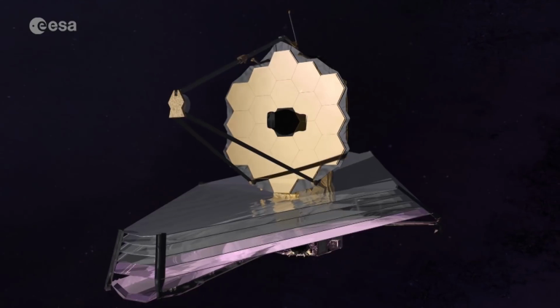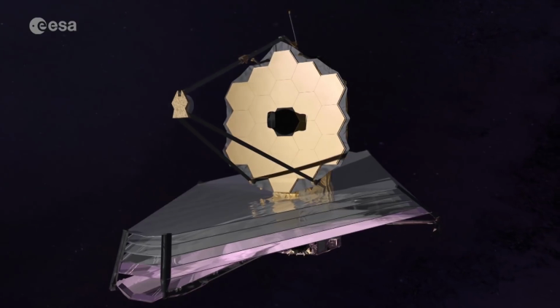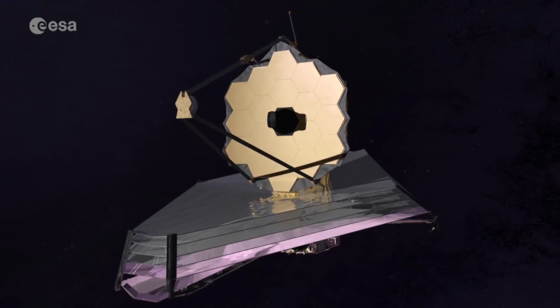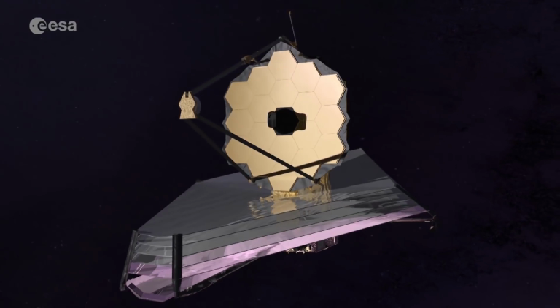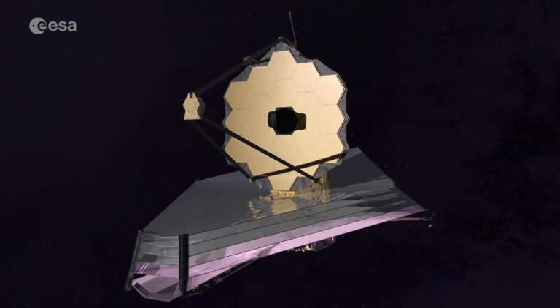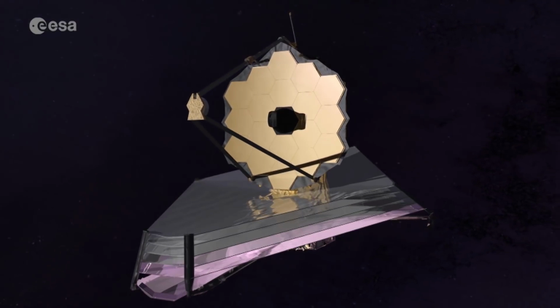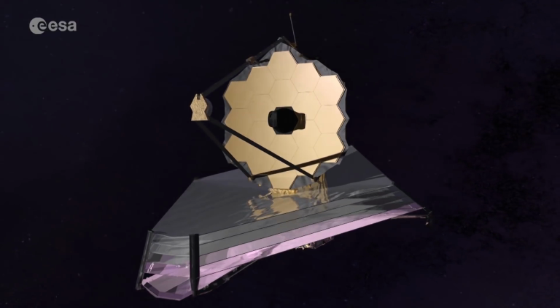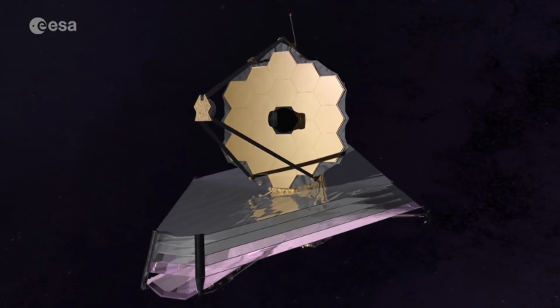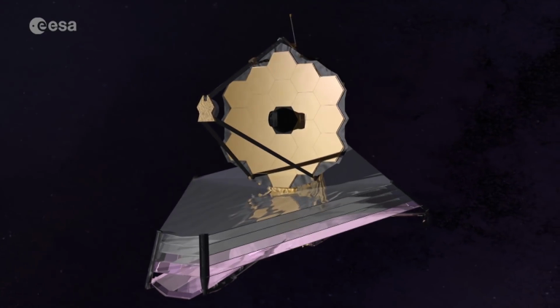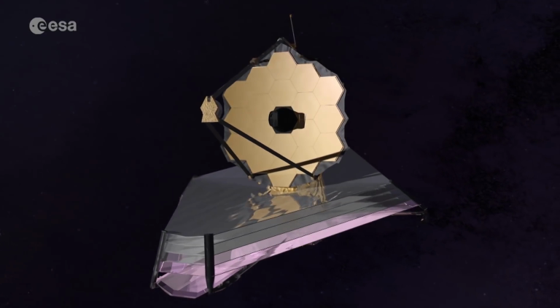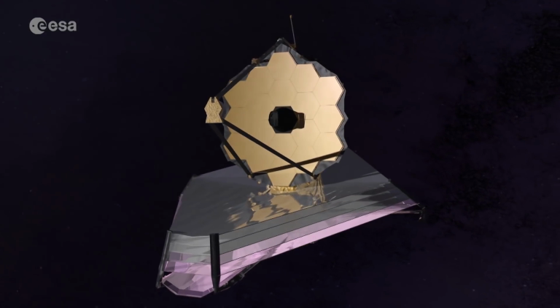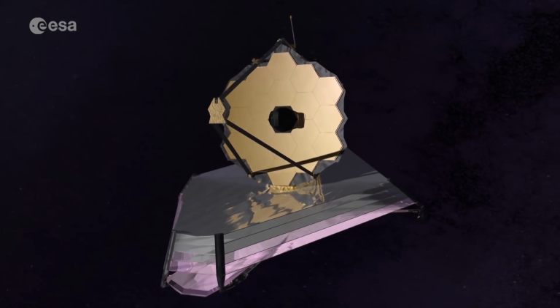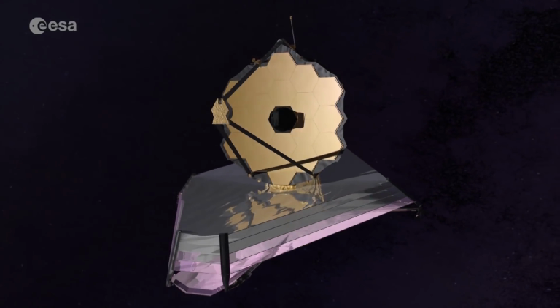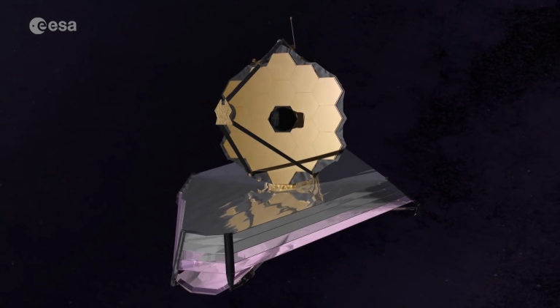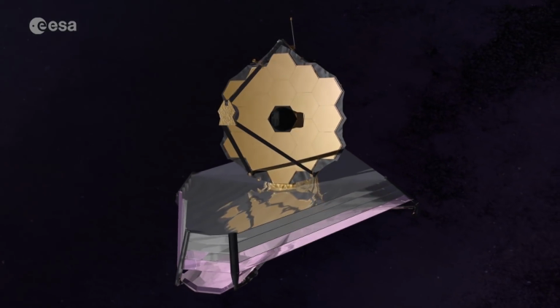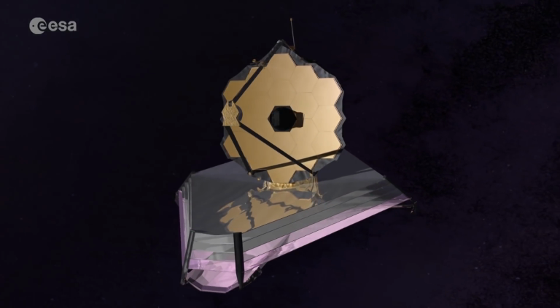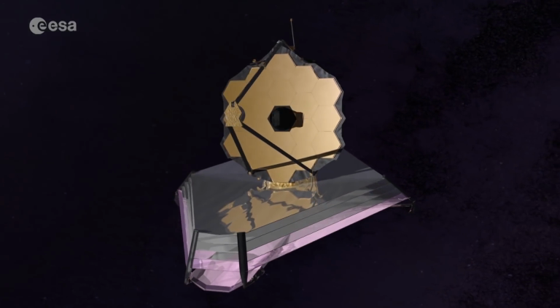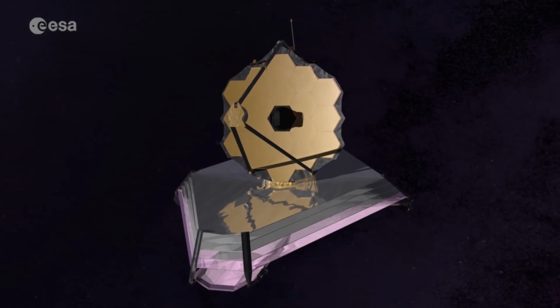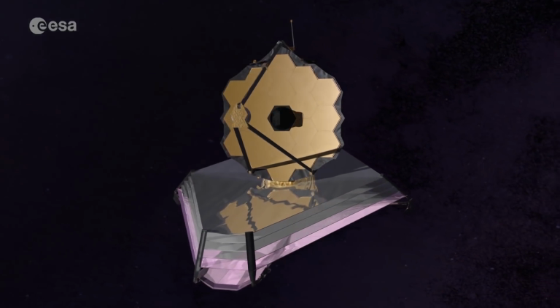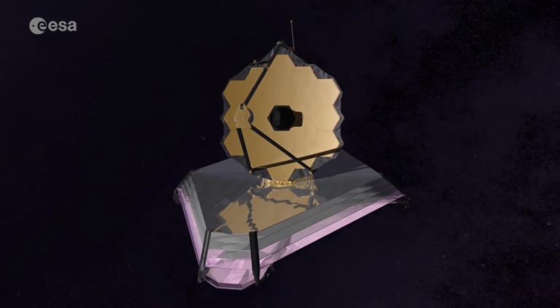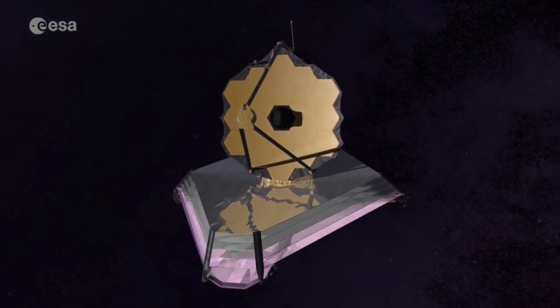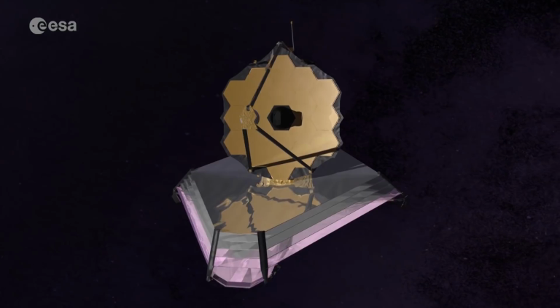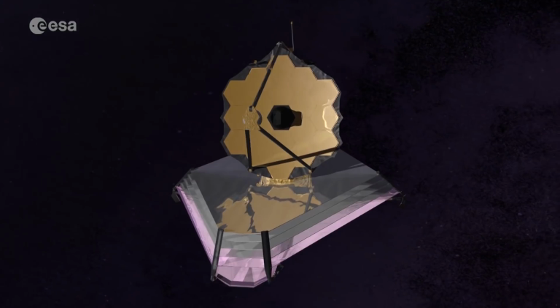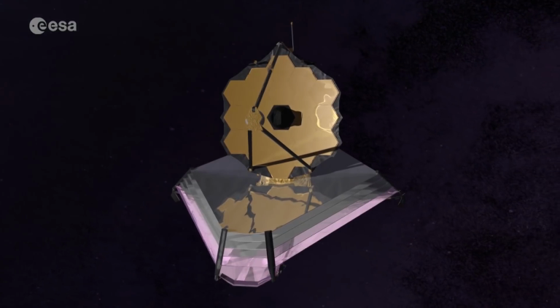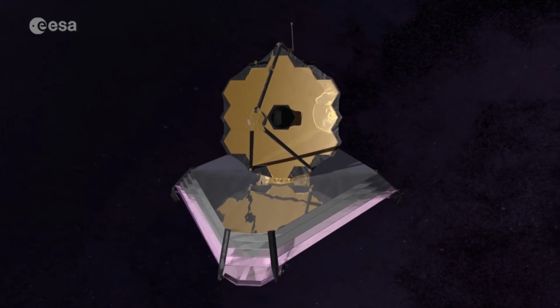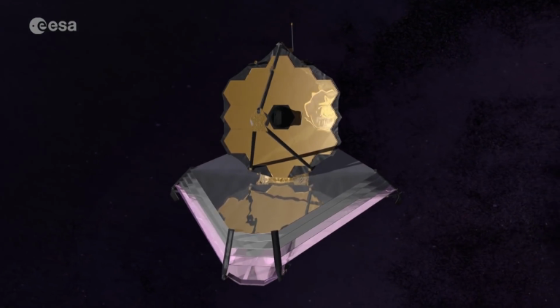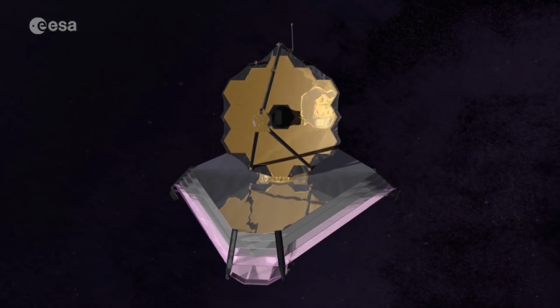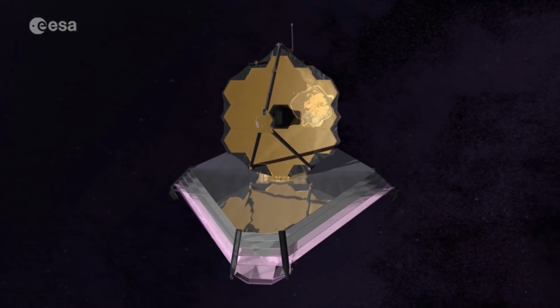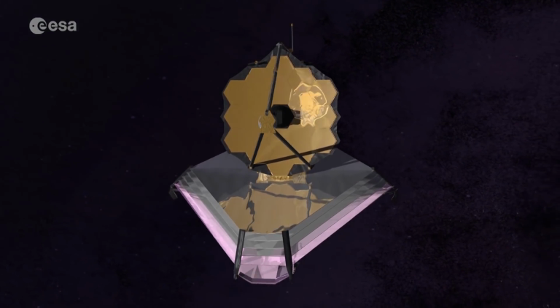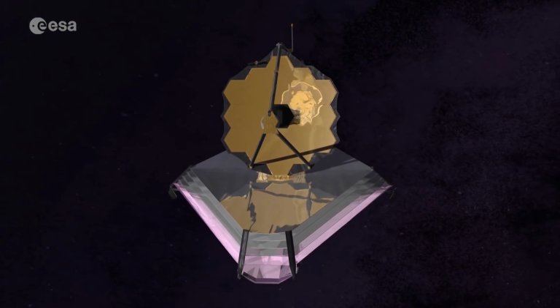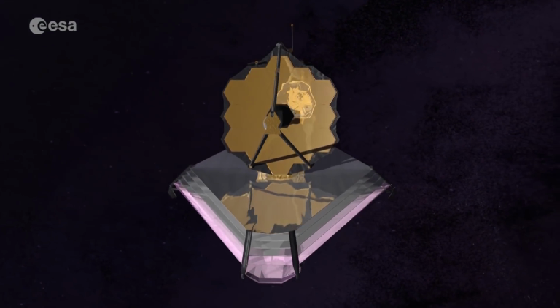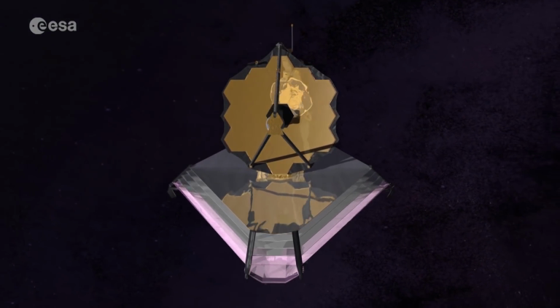It's what the telescope will allow them to do, because its sensitive and sharp infrared vision can help address a number of key questions, such as the cycle of elements early on in the history of the universe.